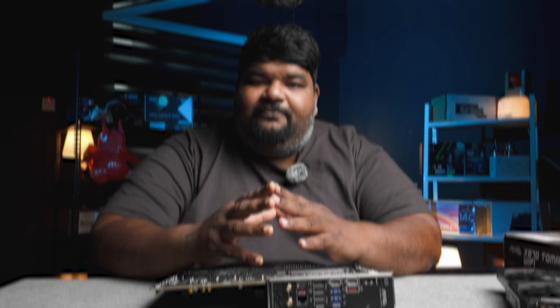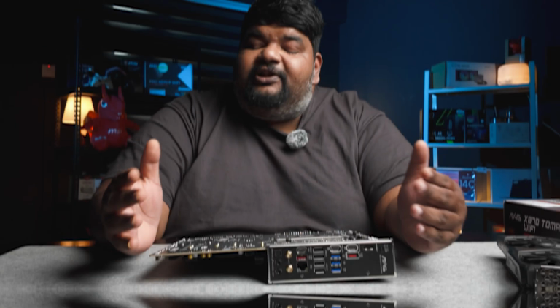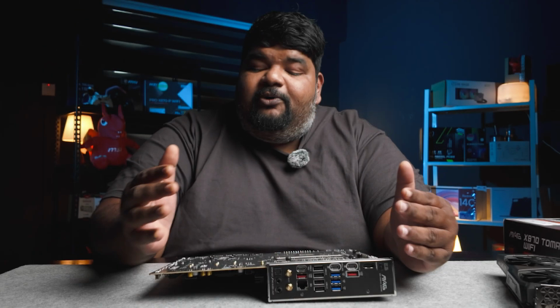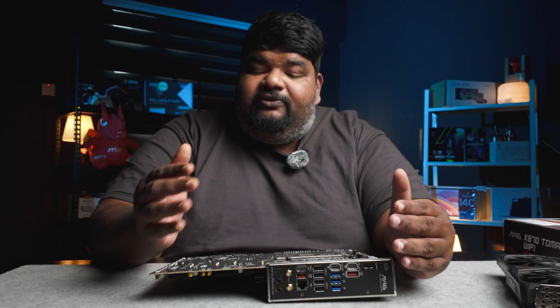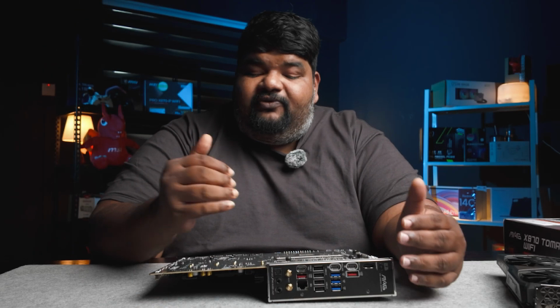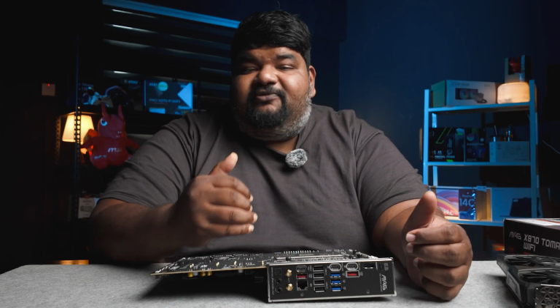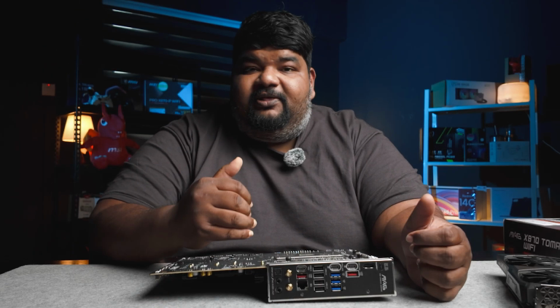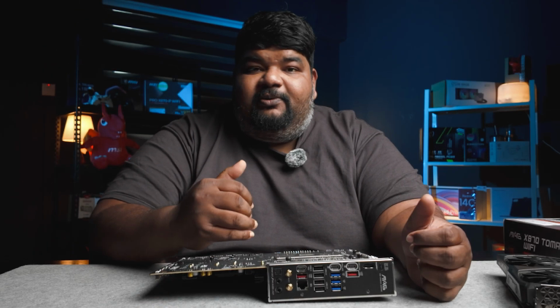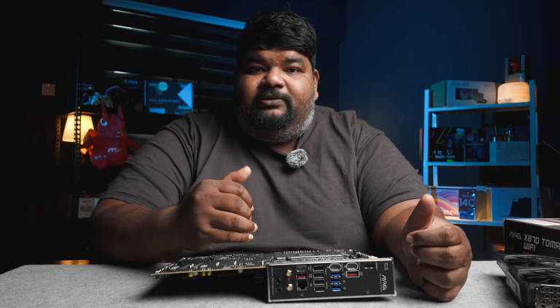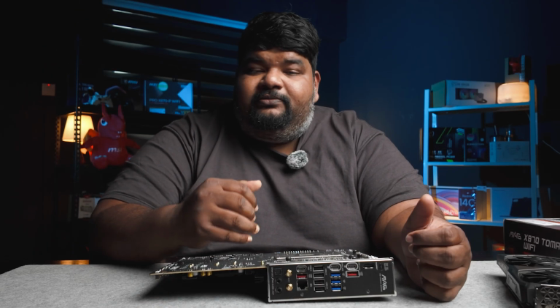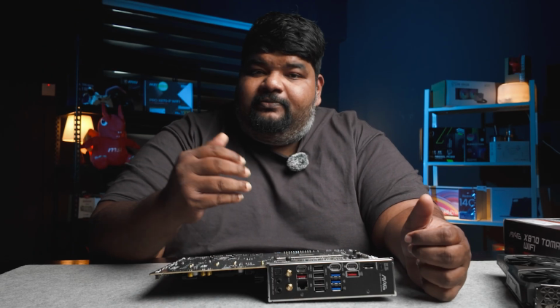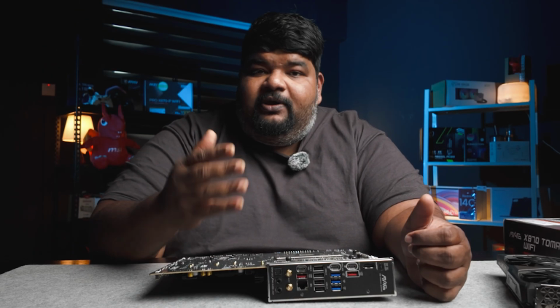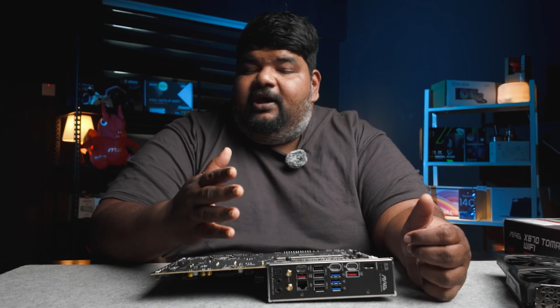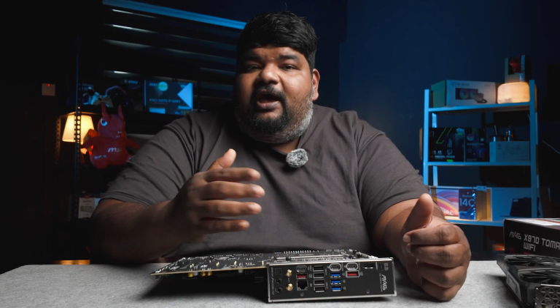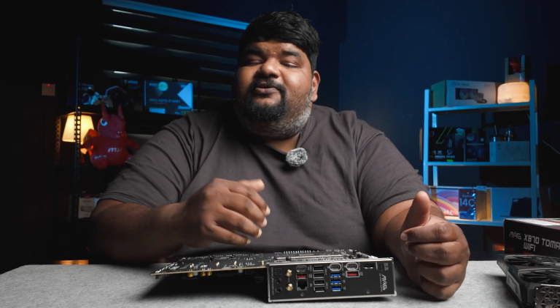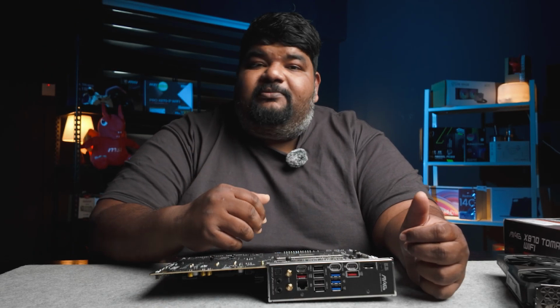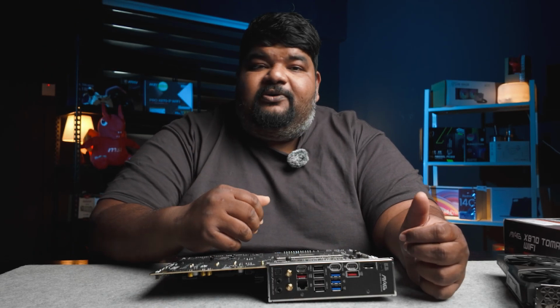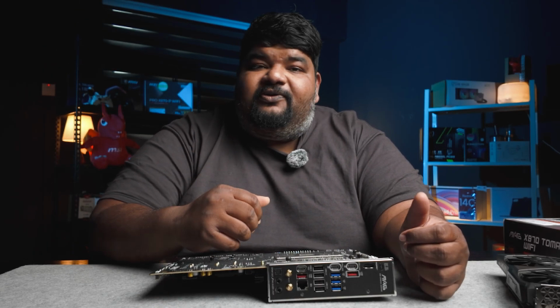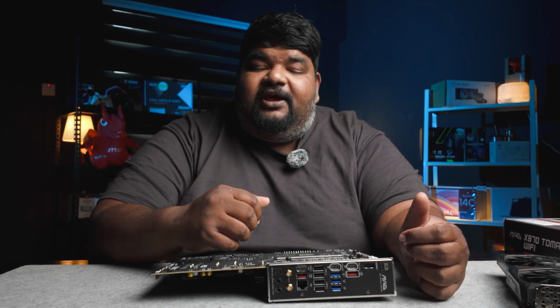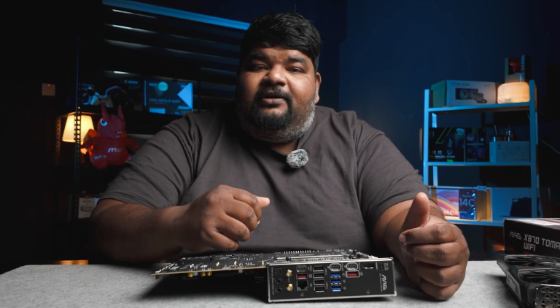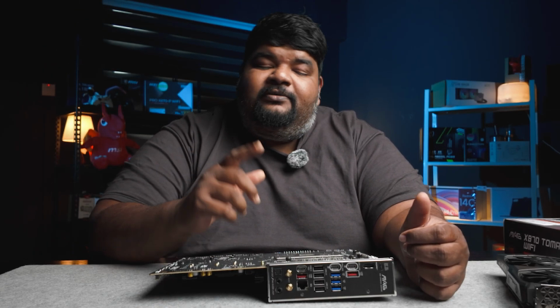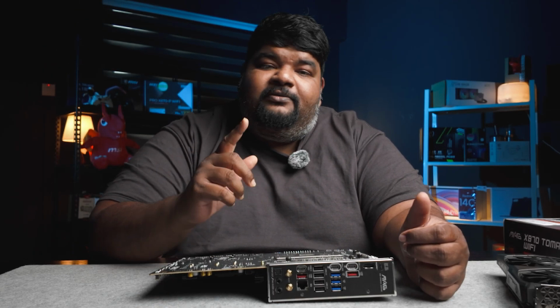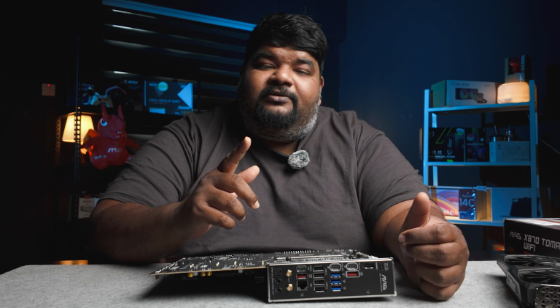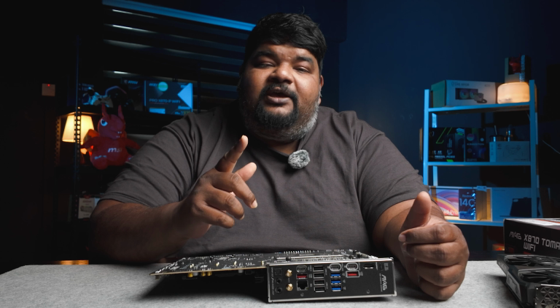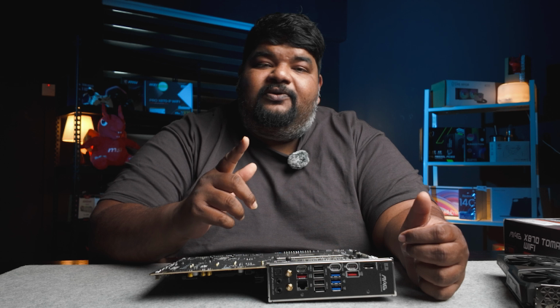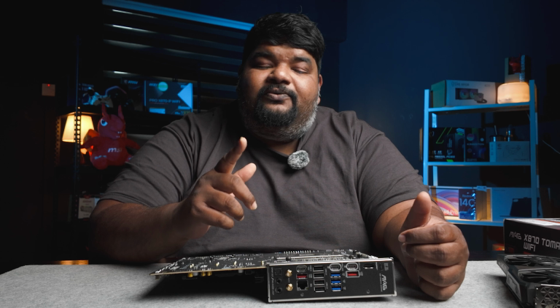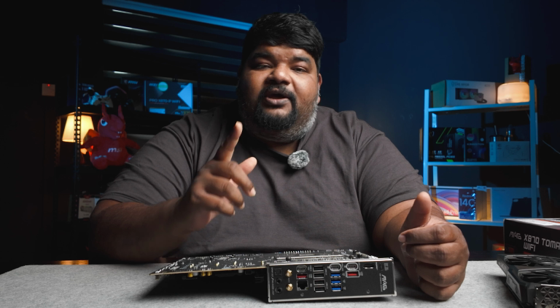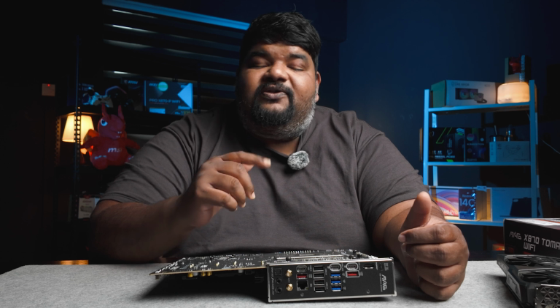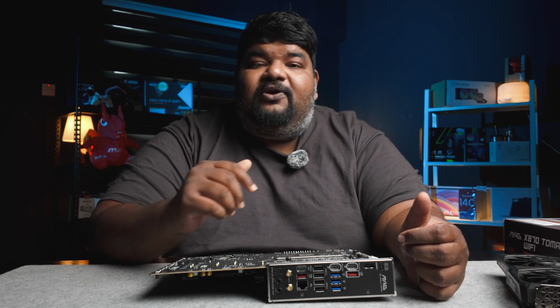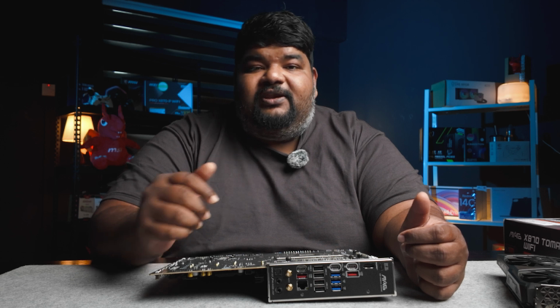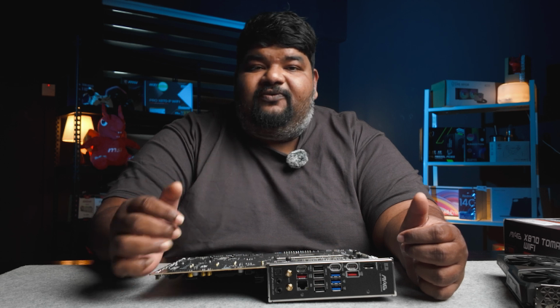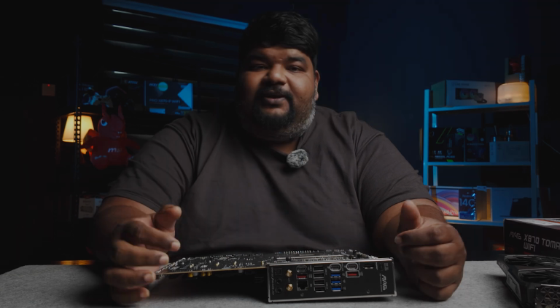That's about it for this motherboard. Enjoy the B-rolls at the end. Thank you and see you all in the next one.